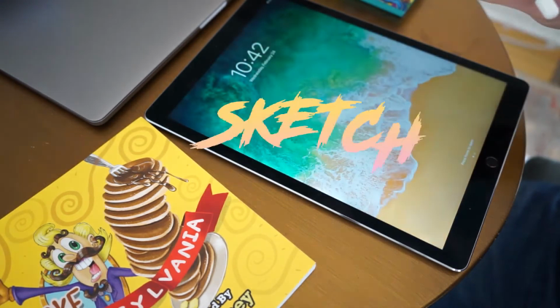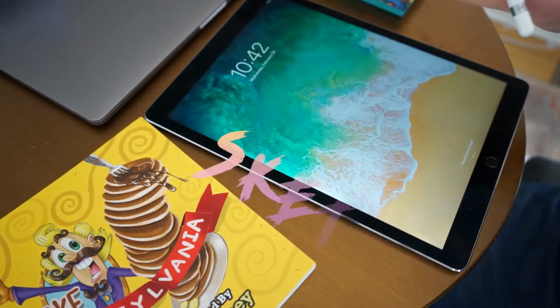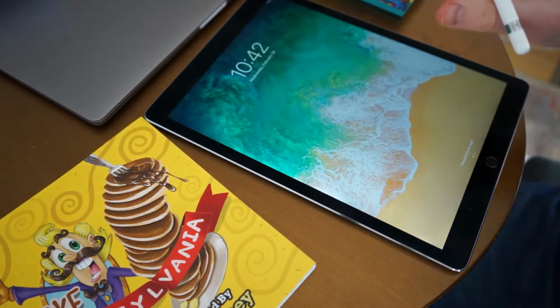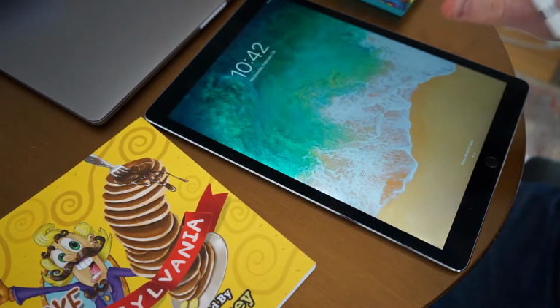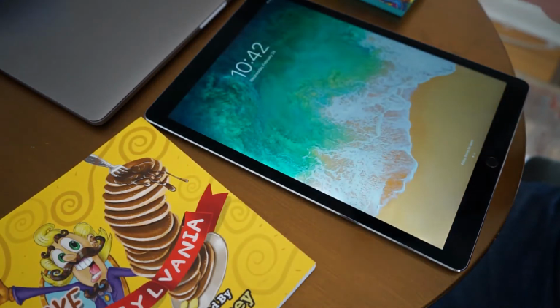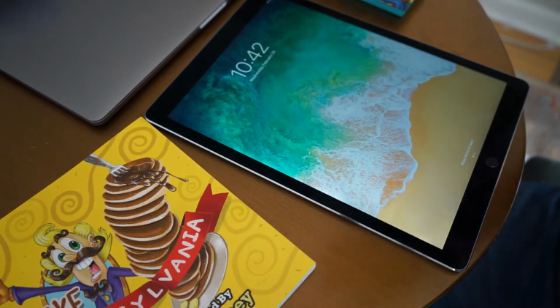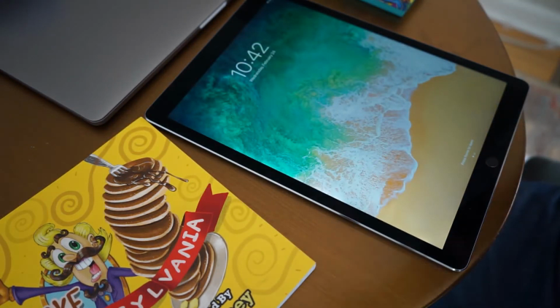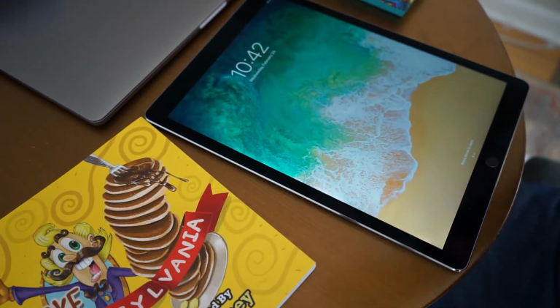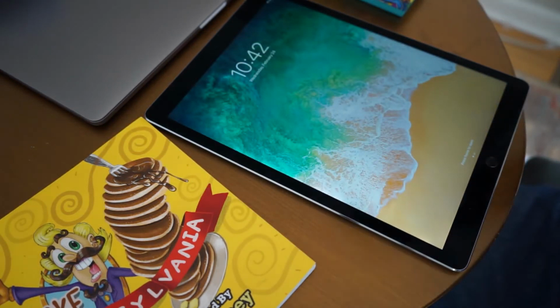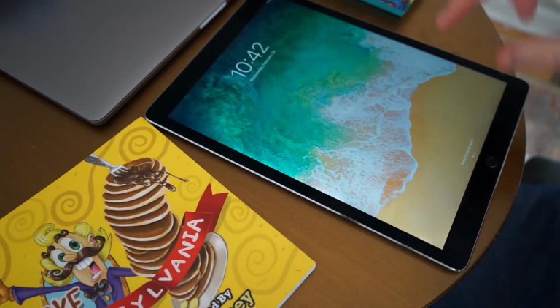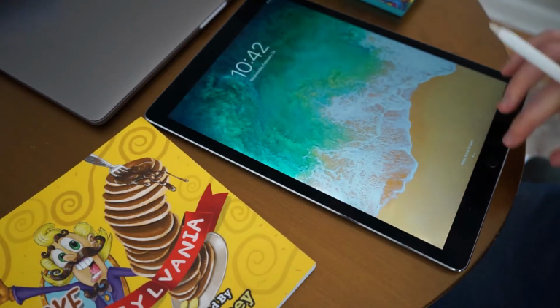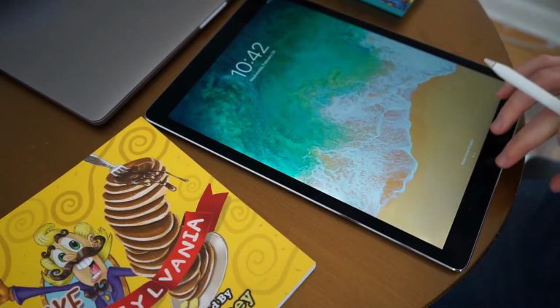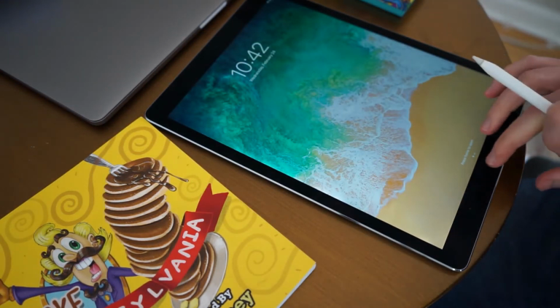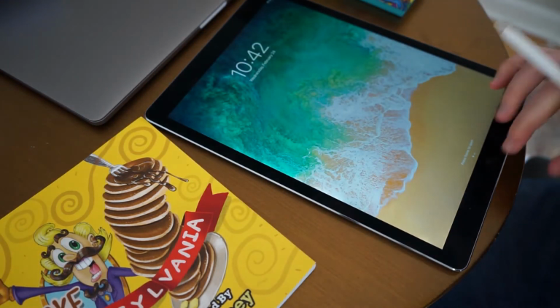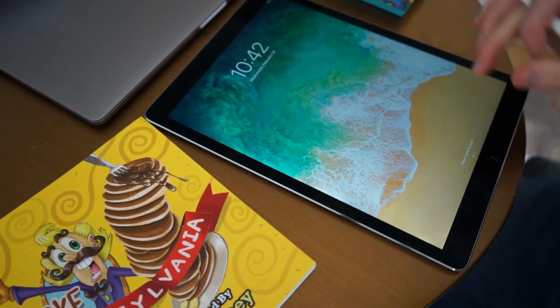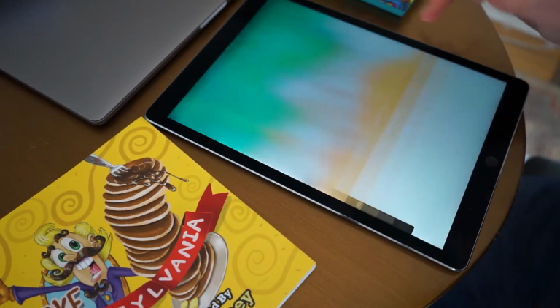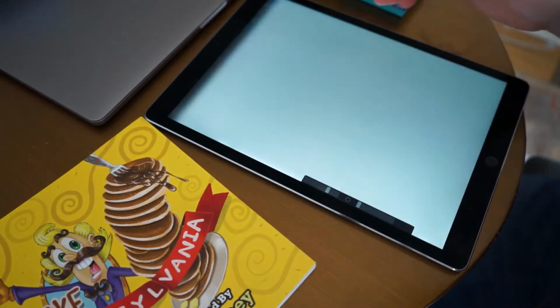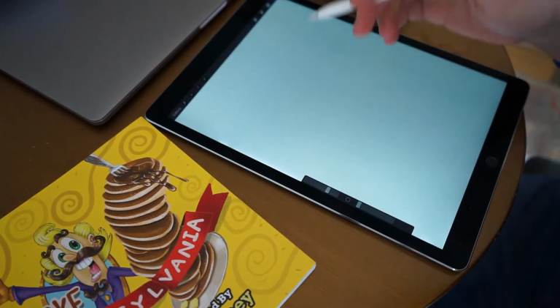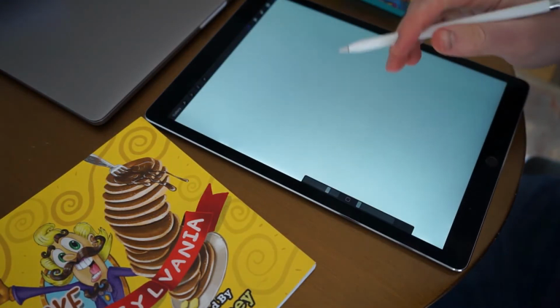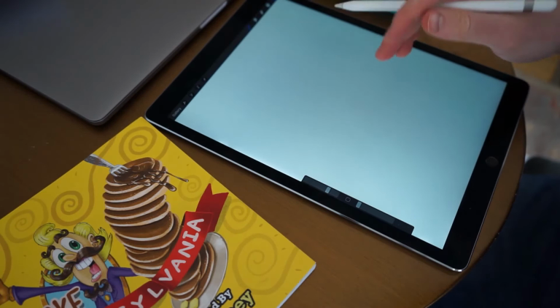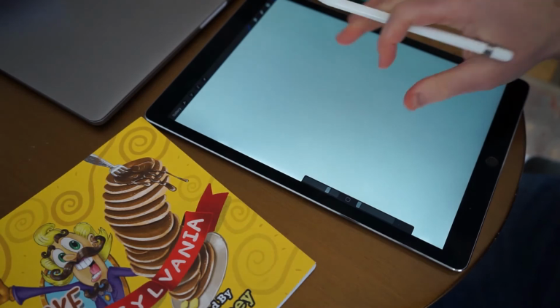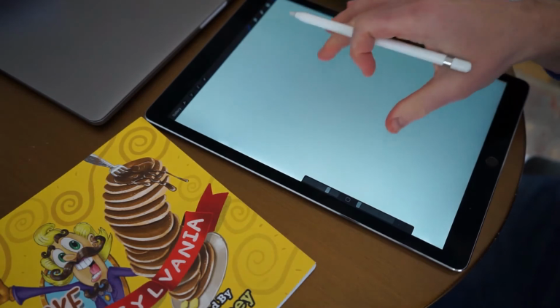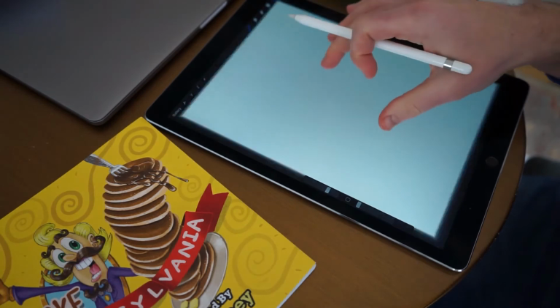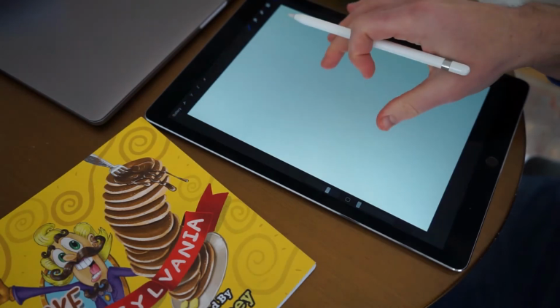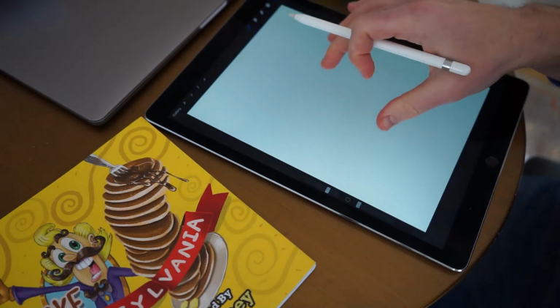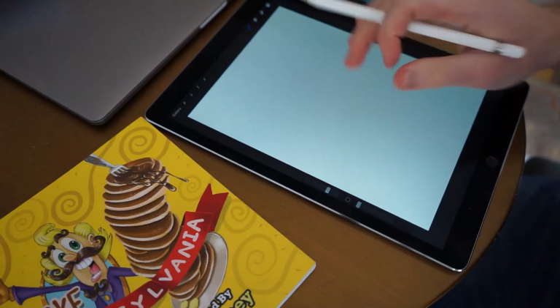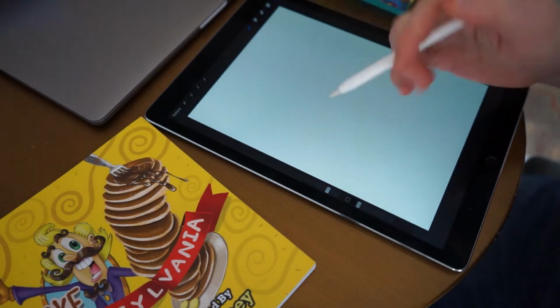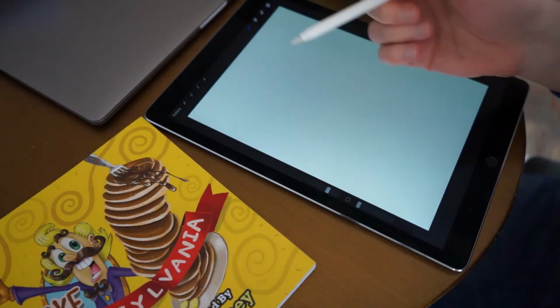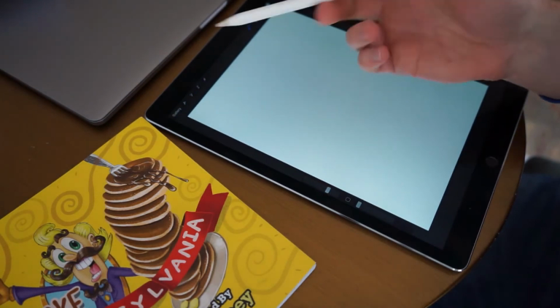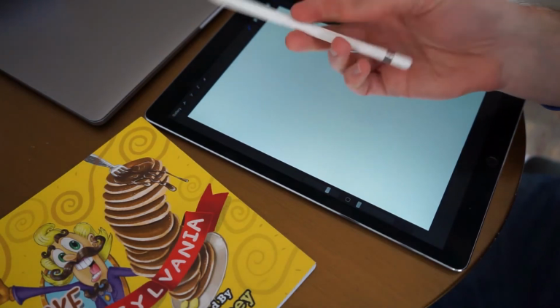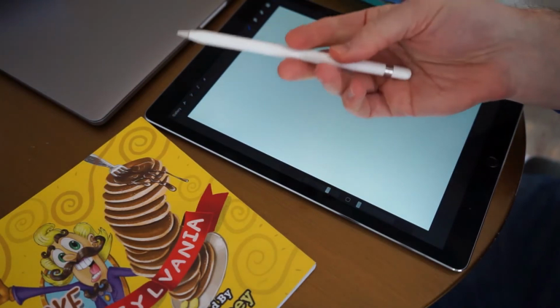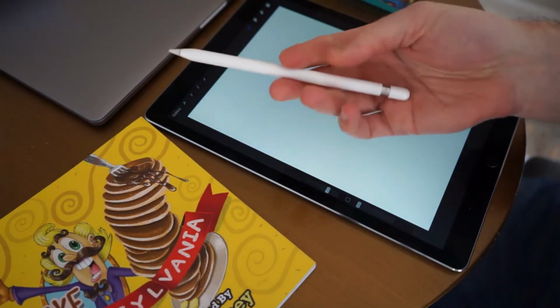Today I'm going to be talking about my sketching process. I'm using Procreate and I'm drawing on an iPad with an Apple Pencil.